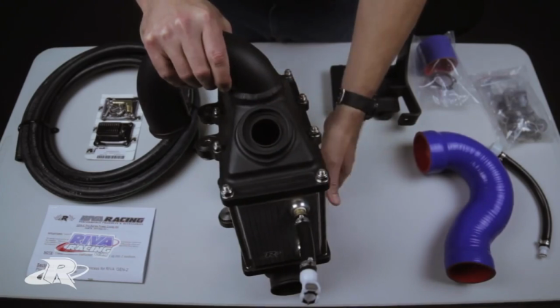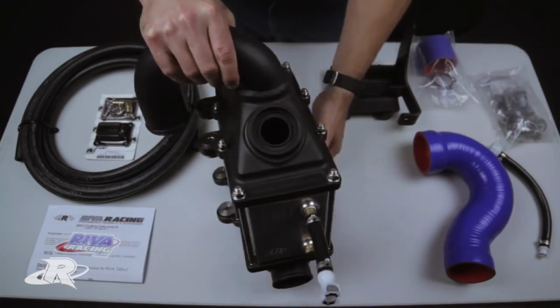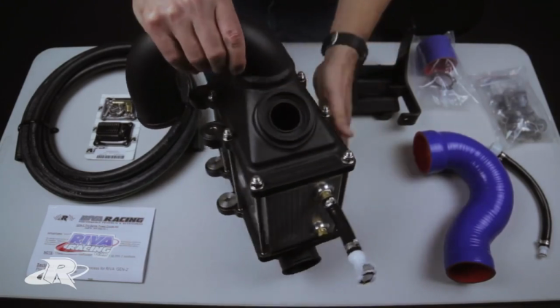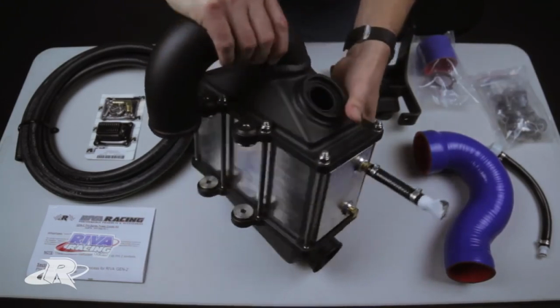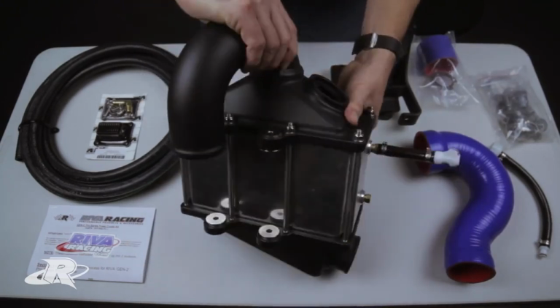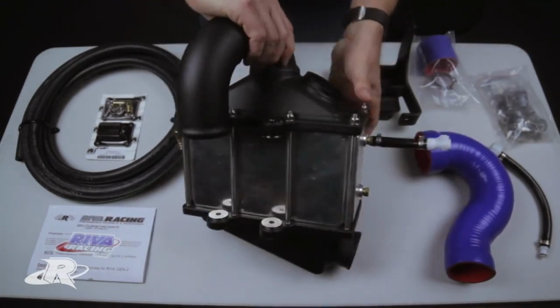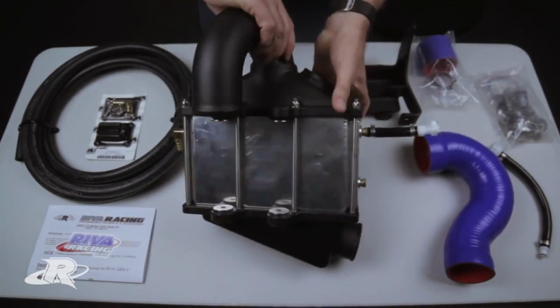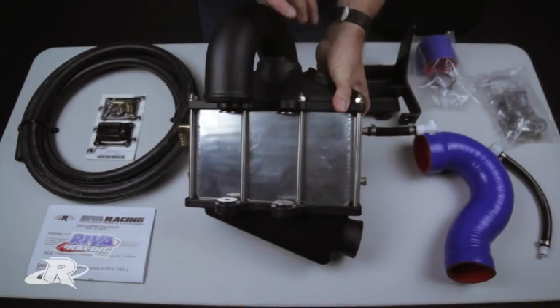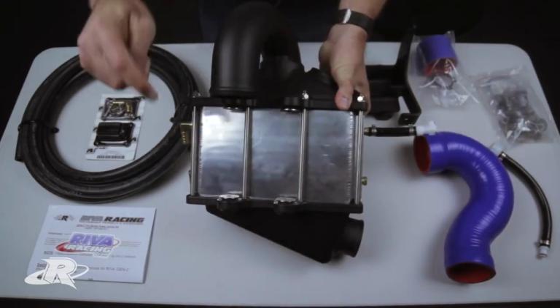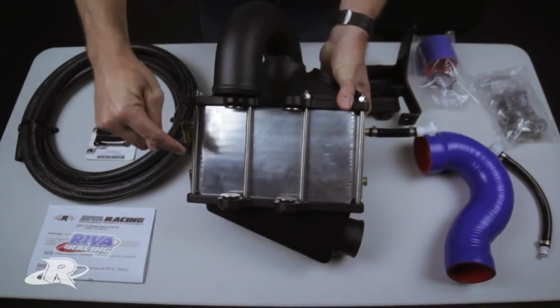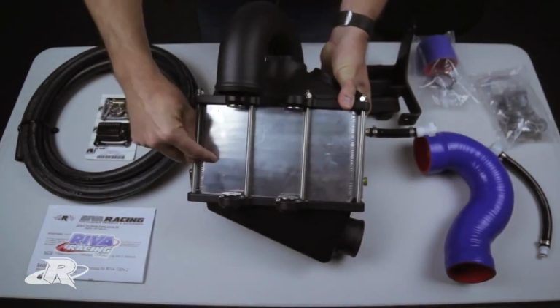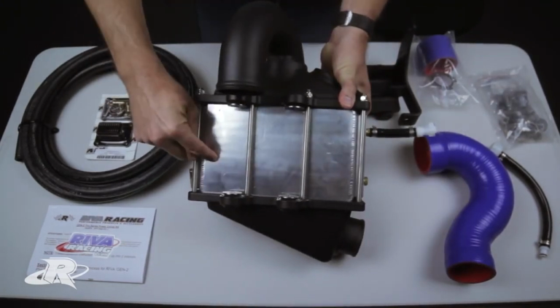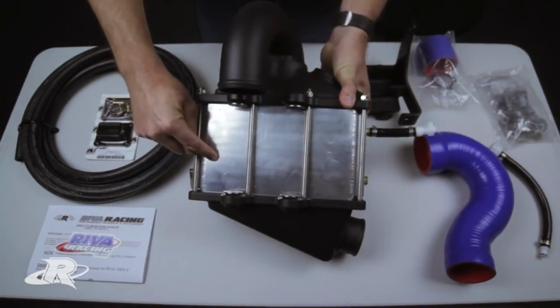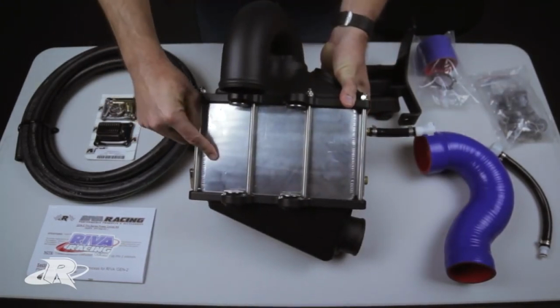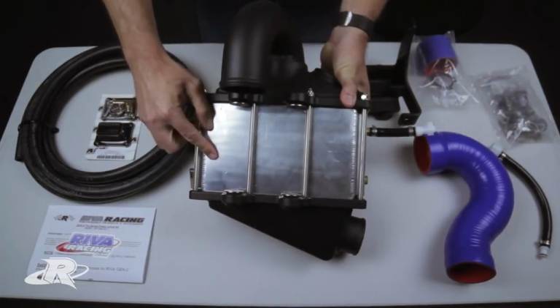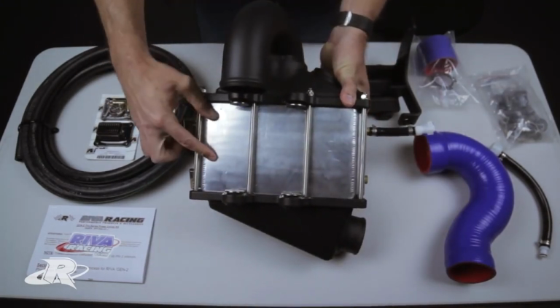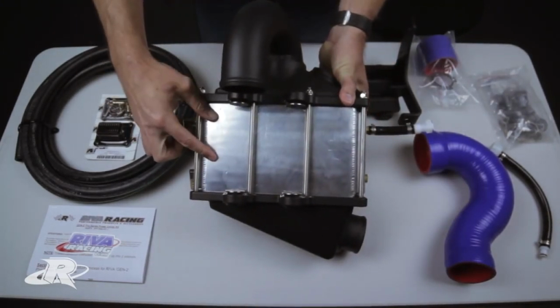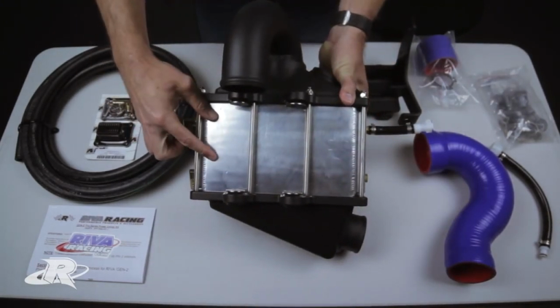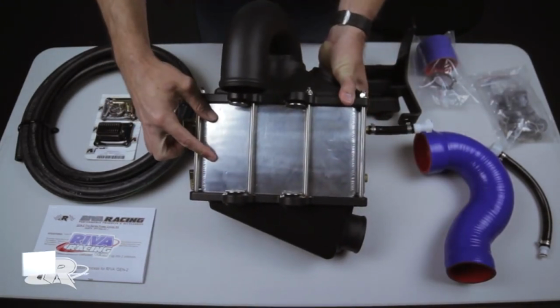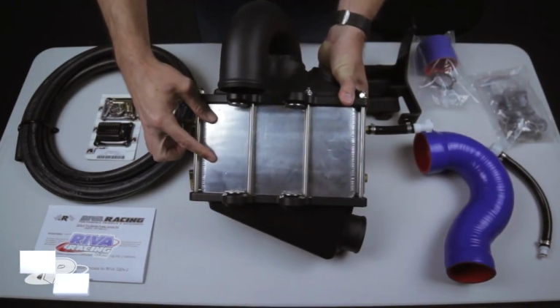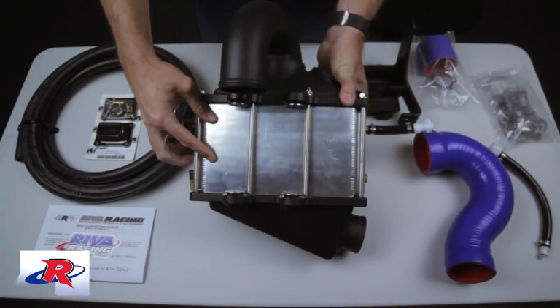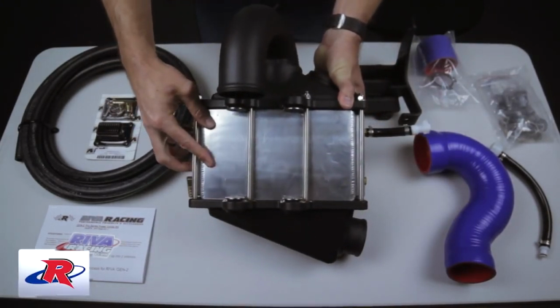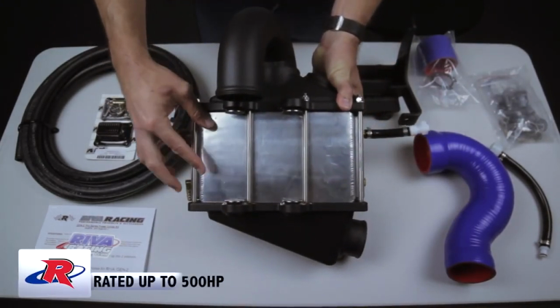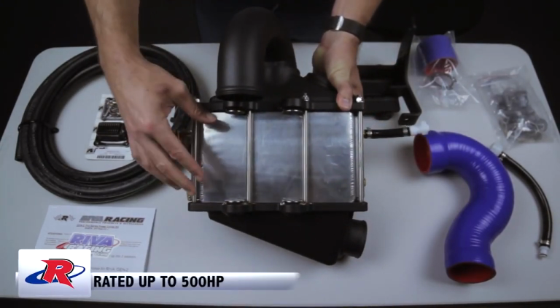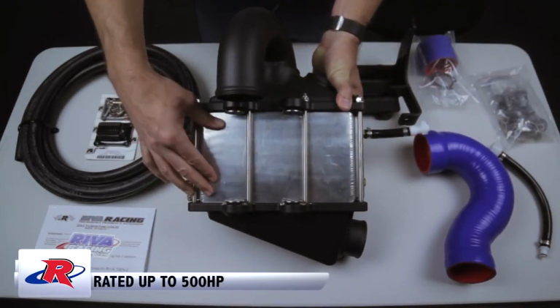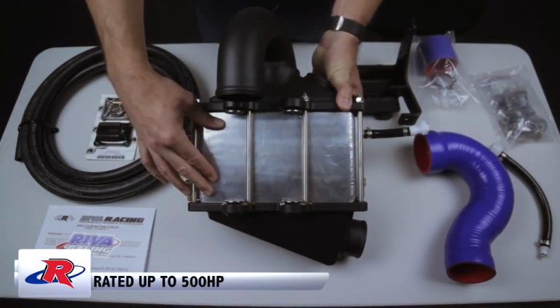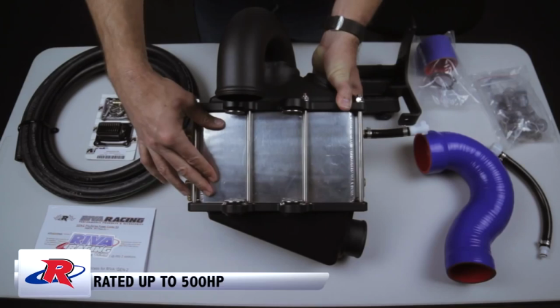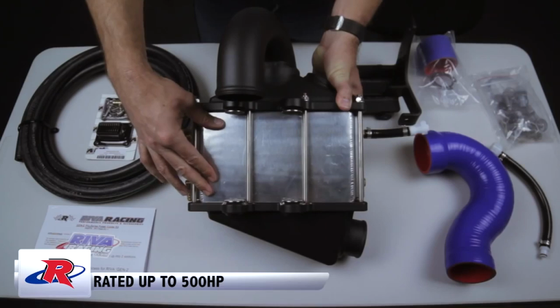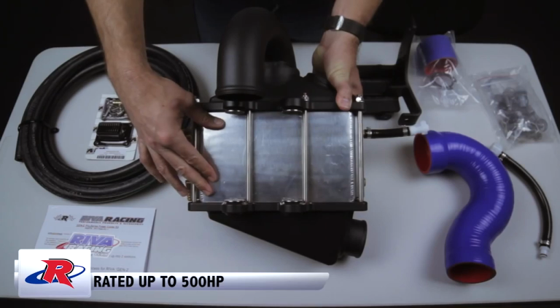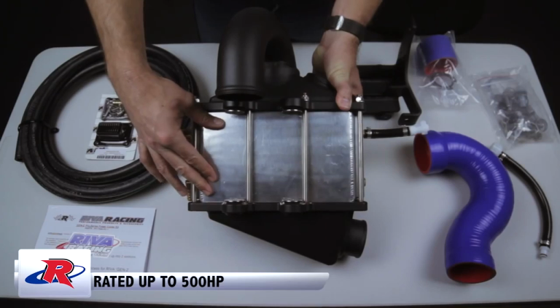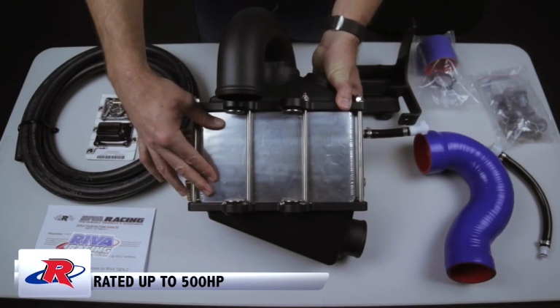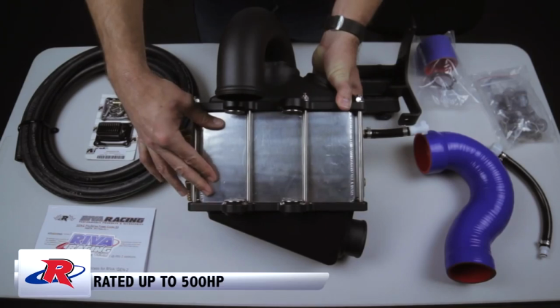The intercooler core is very large and much more efficient than the stock core — it's actually rated for 500 horsepower.